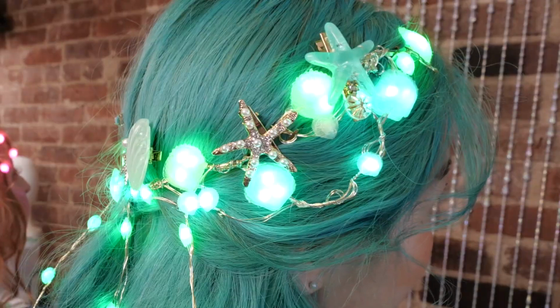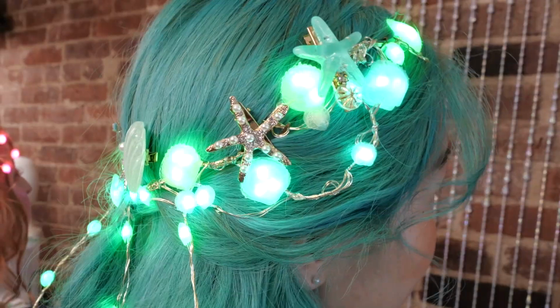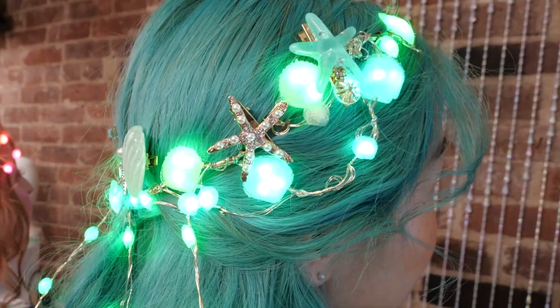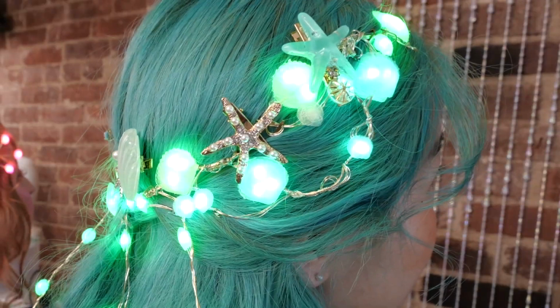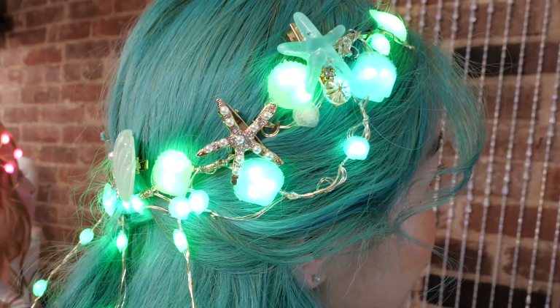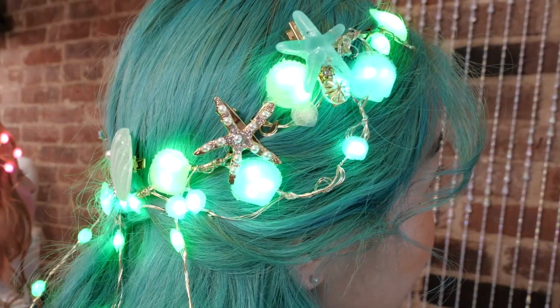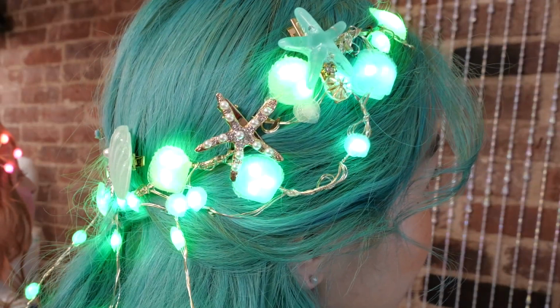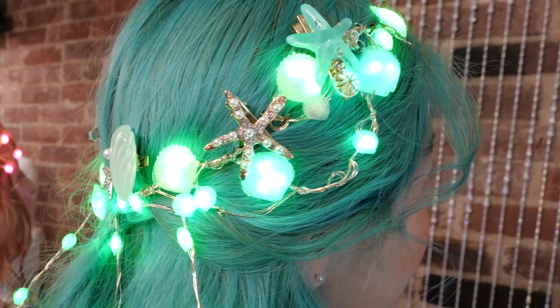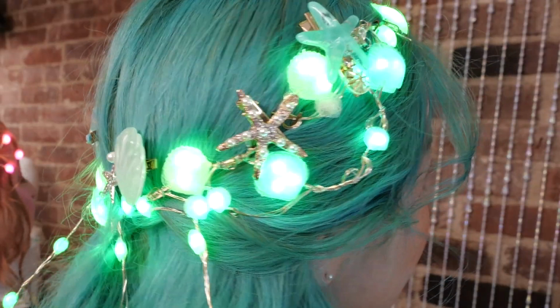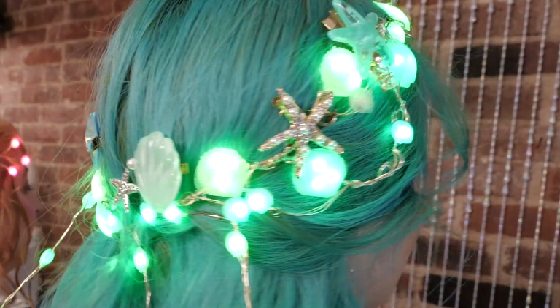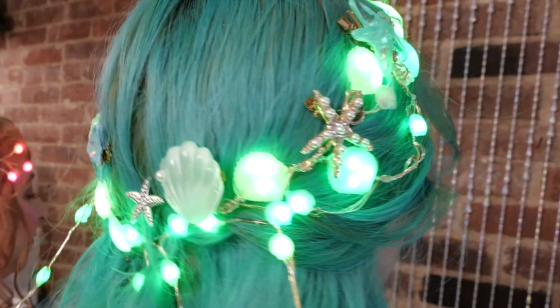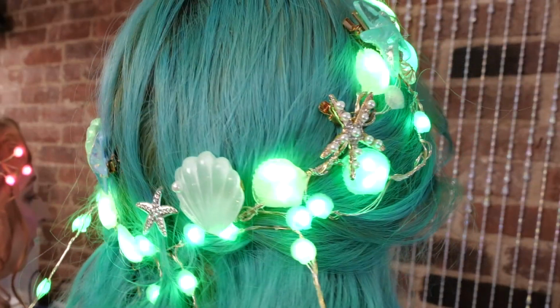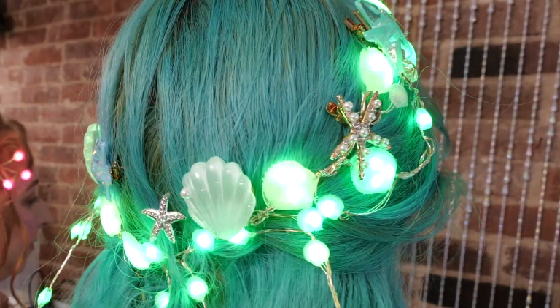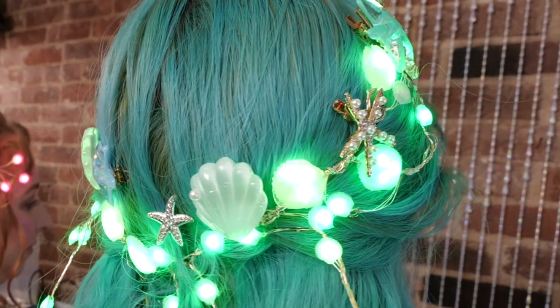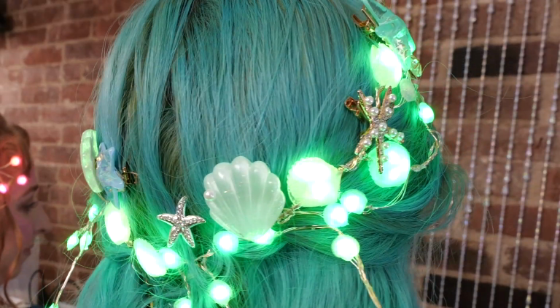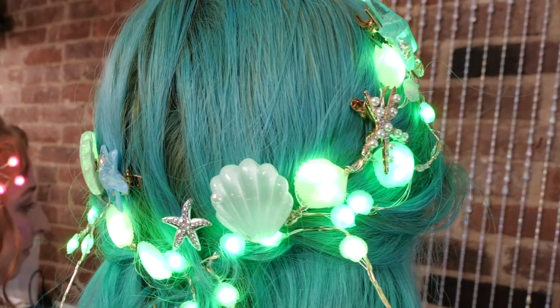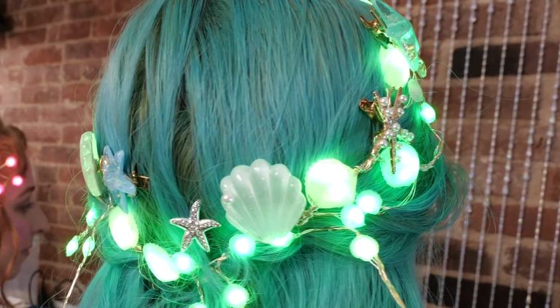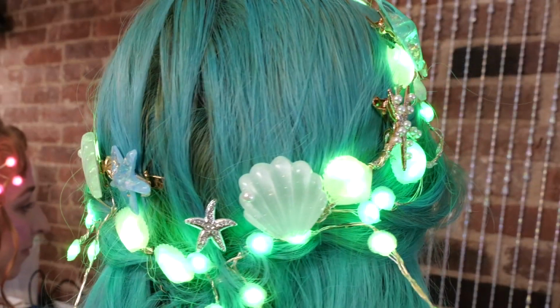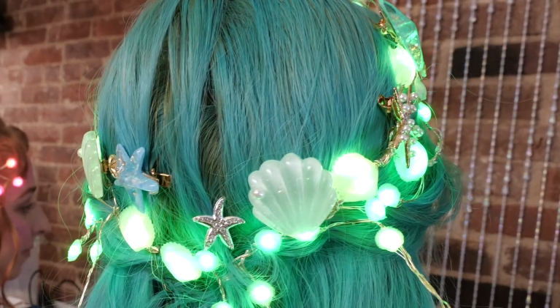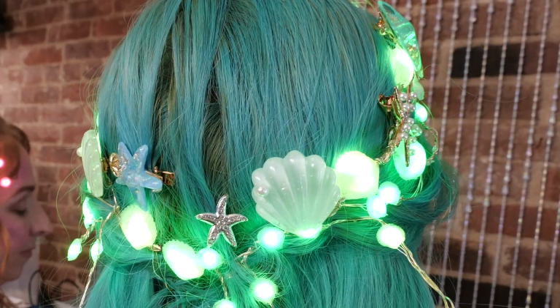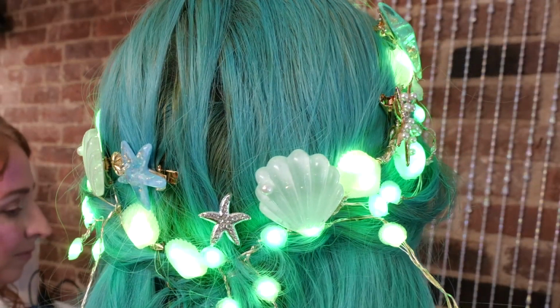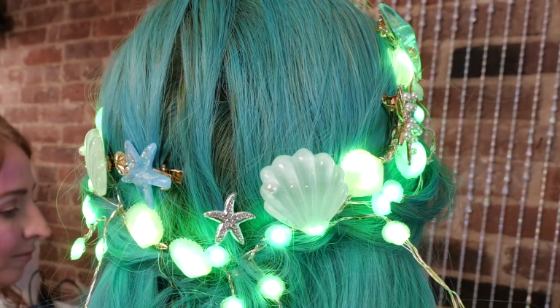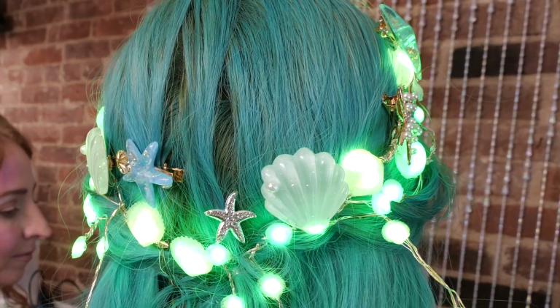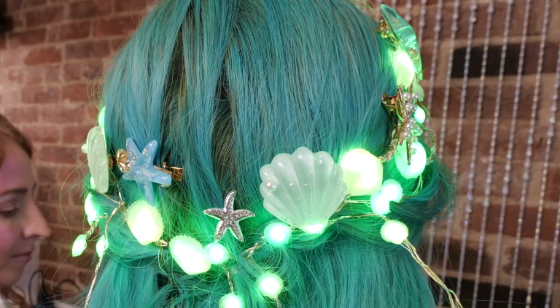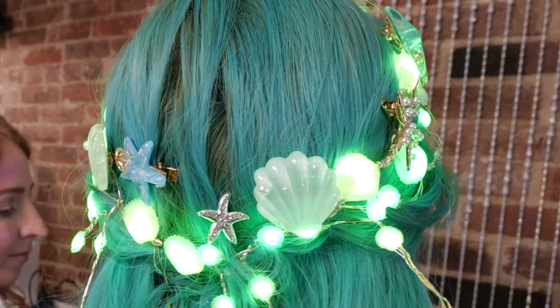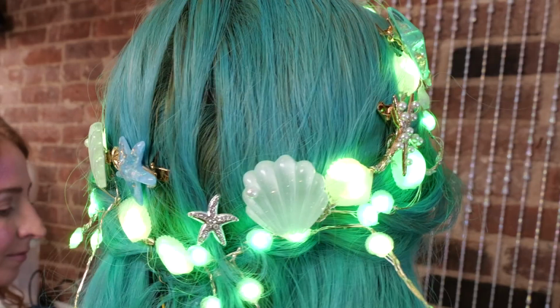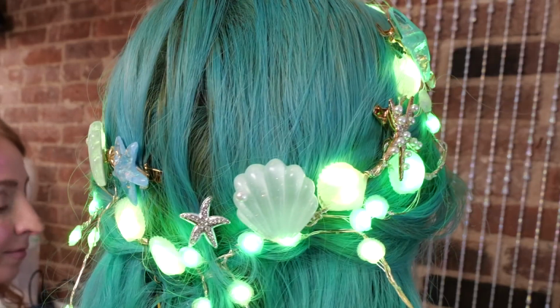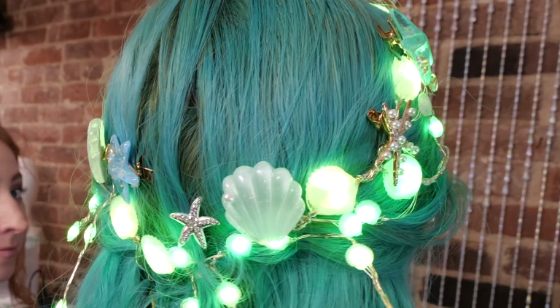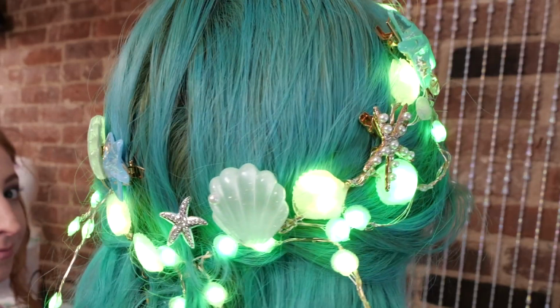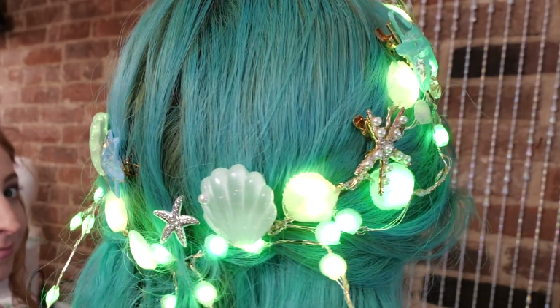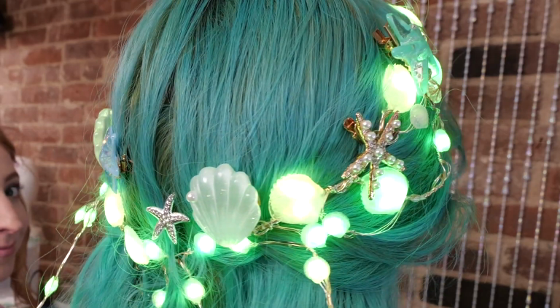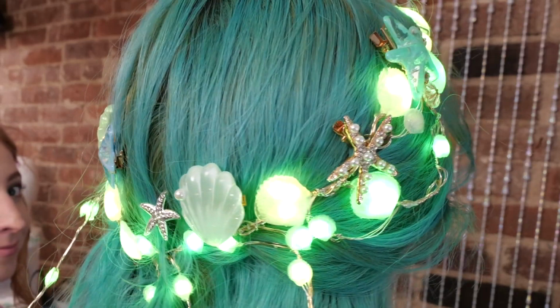I also got some perfectly fetching sea-themed hair clips on Amazon. These alone would work just fine.